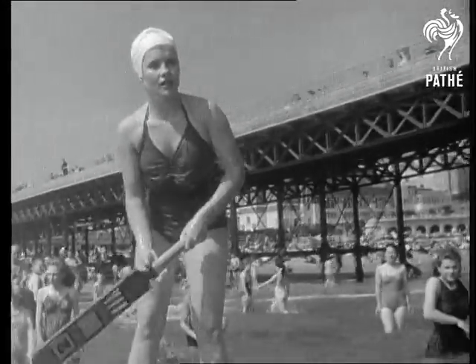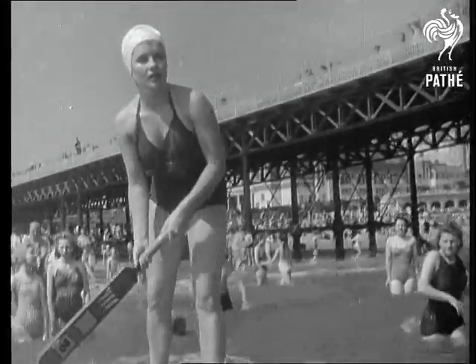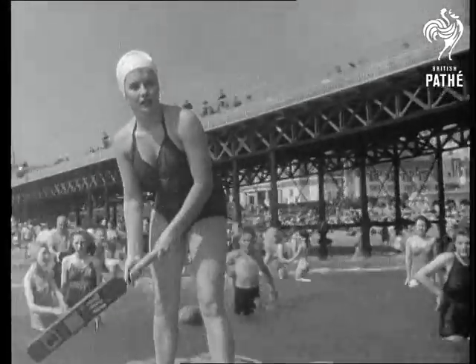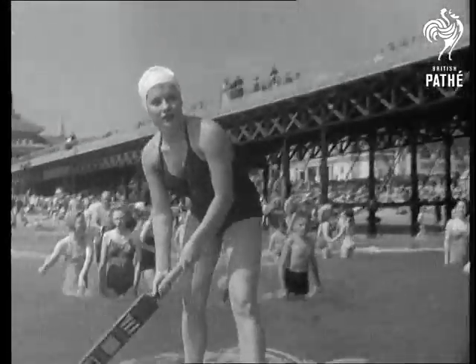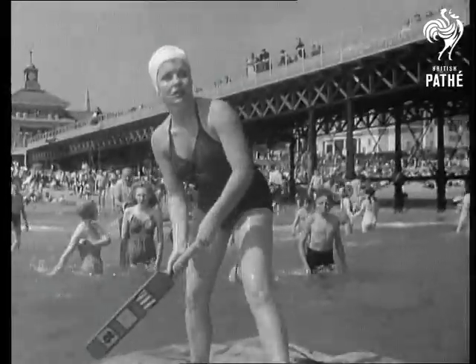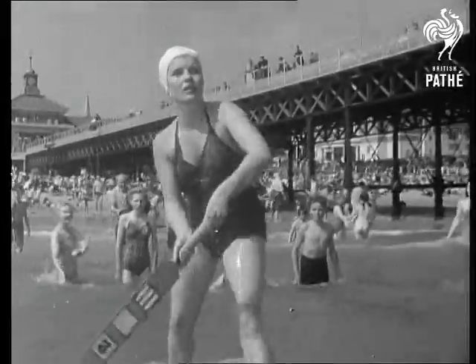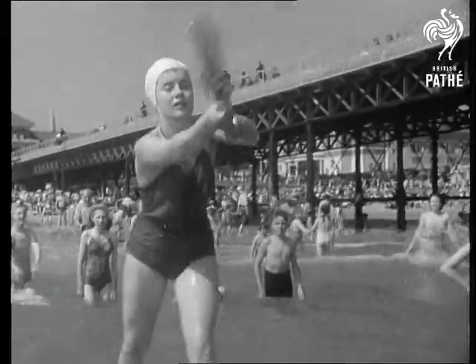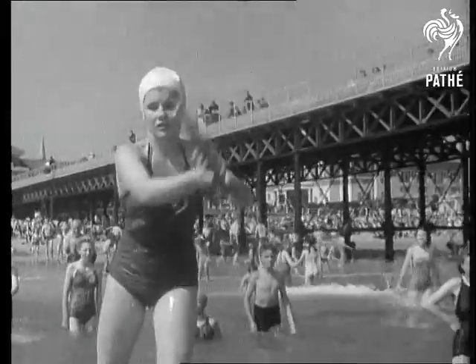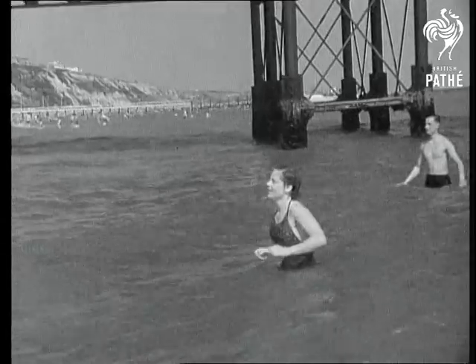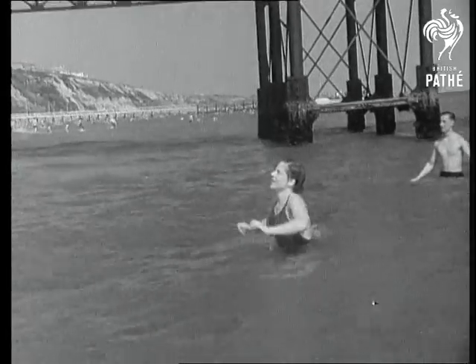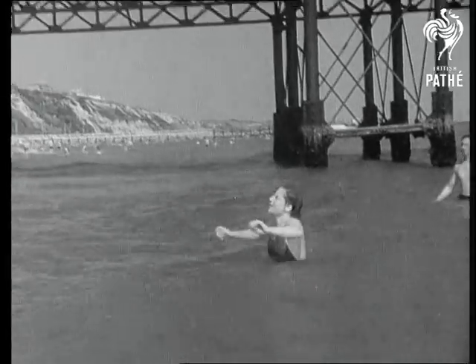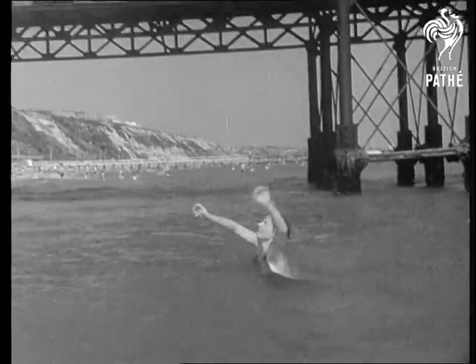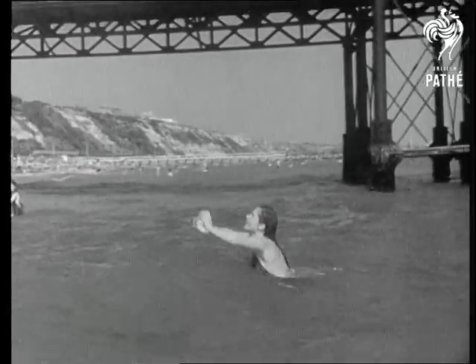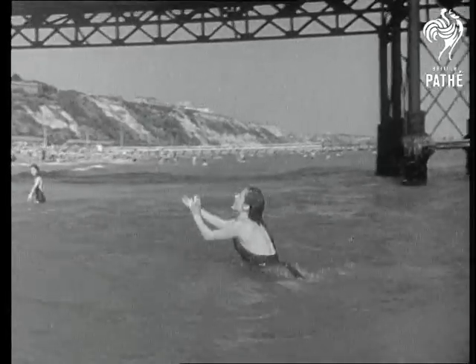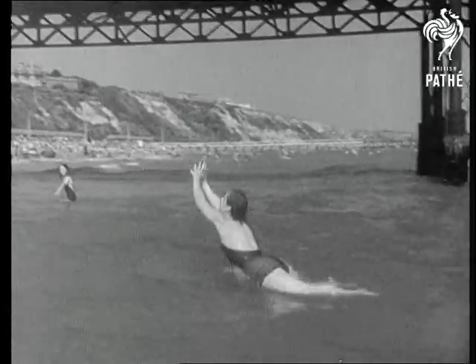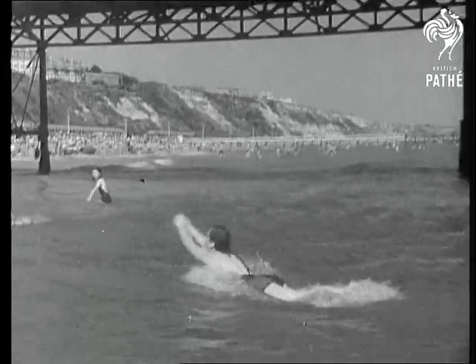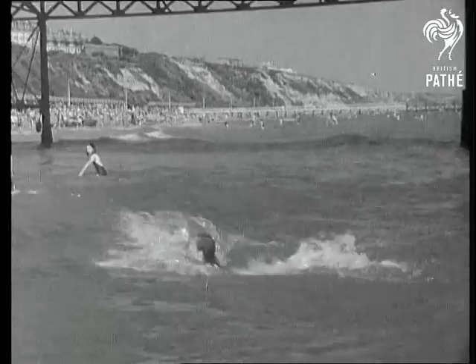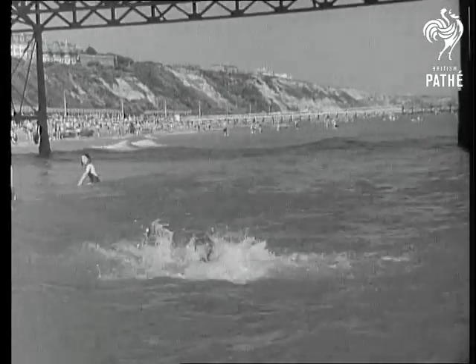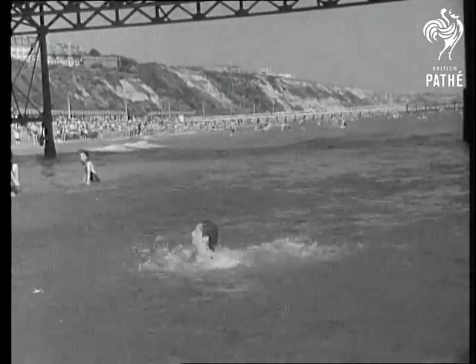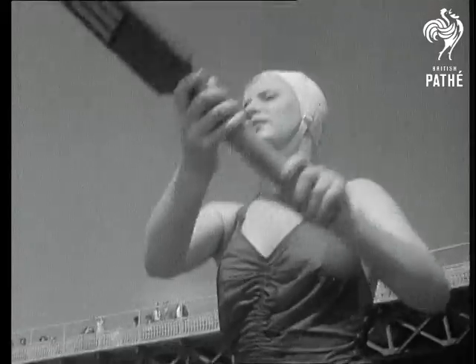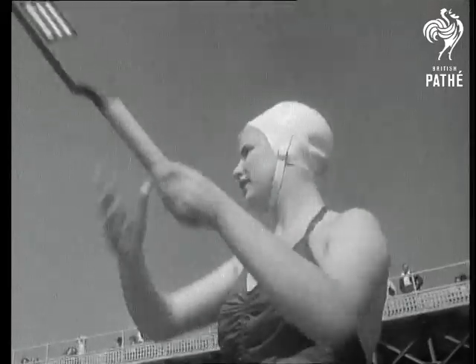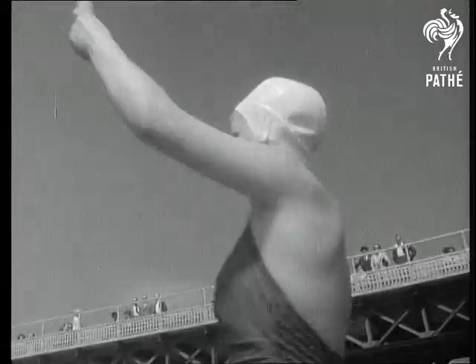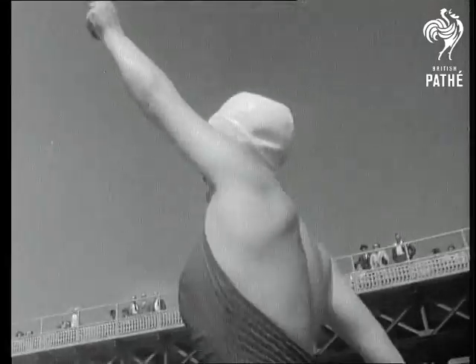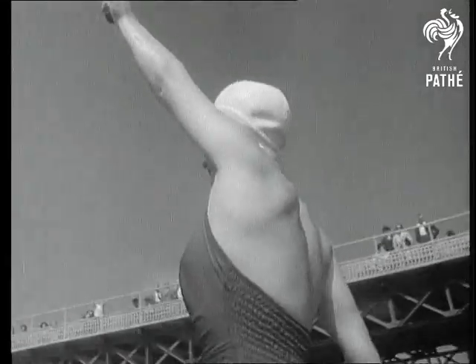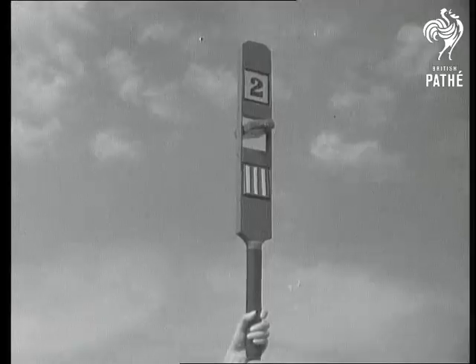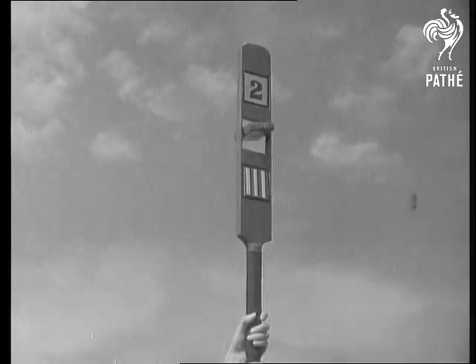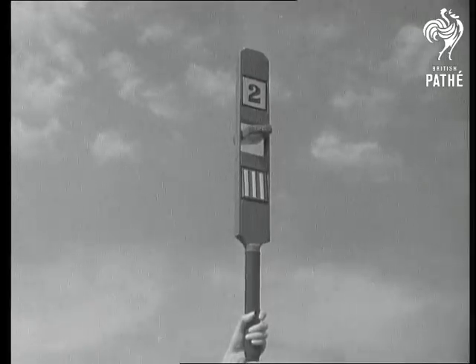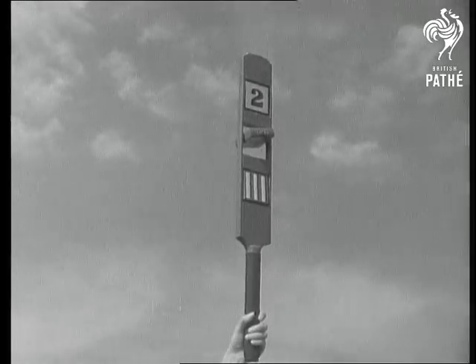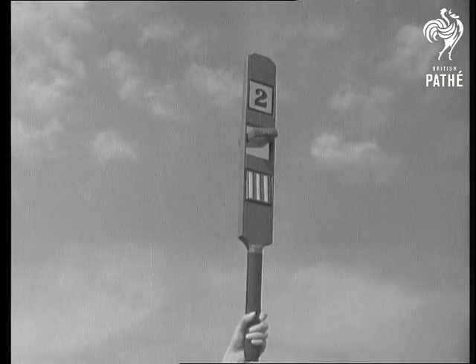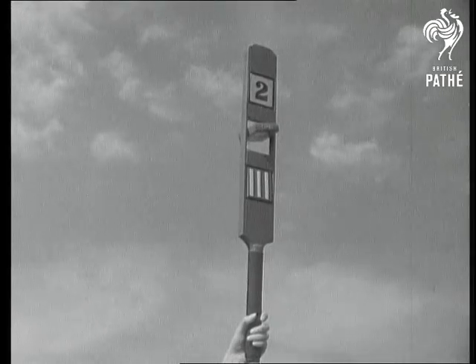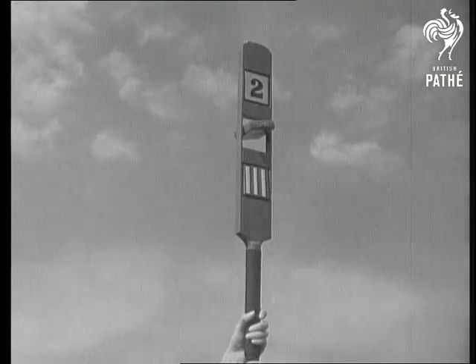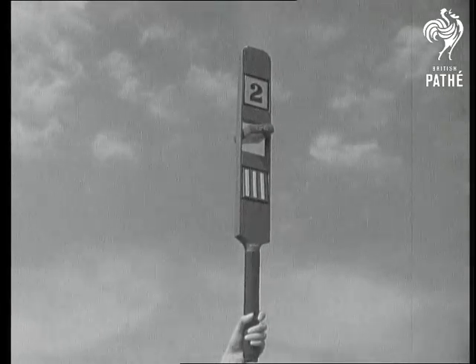The pitch is a raft and the outfield the briny. Scoring strokes are registered on a bat with numbered panels. The scorer, if she's wise, stays onshore.